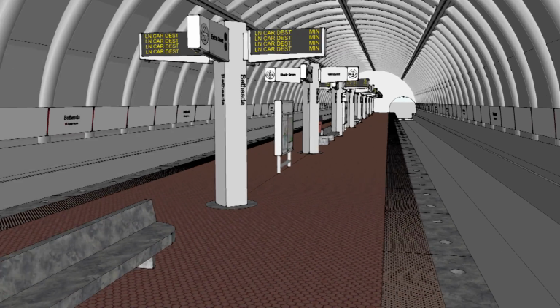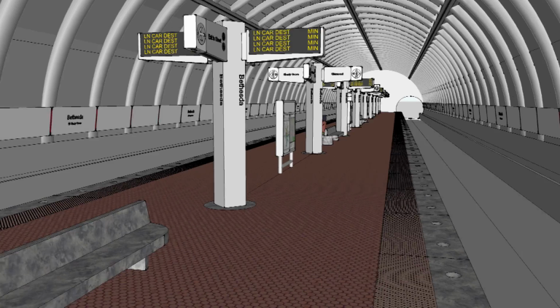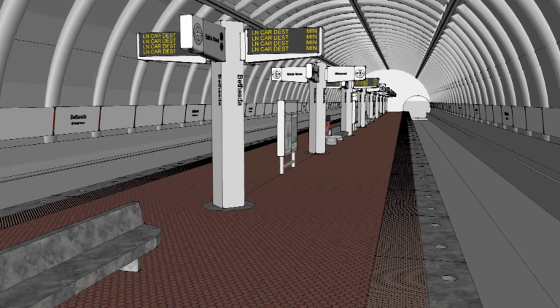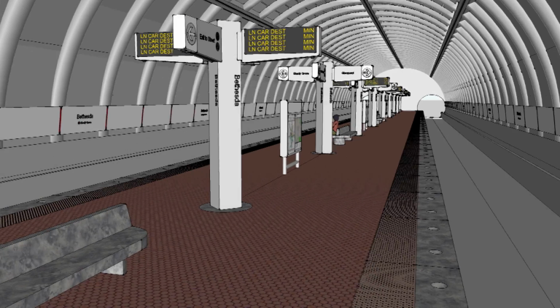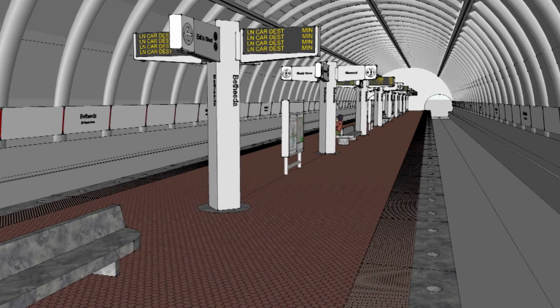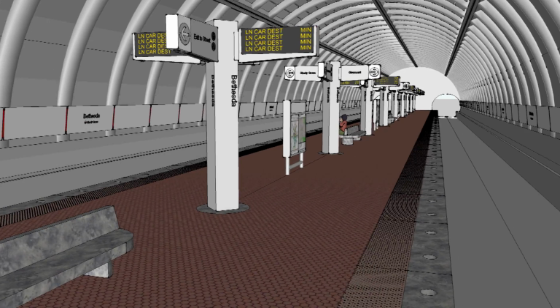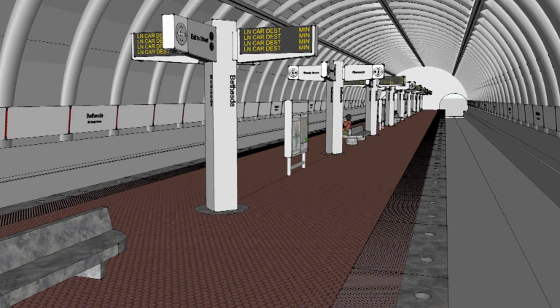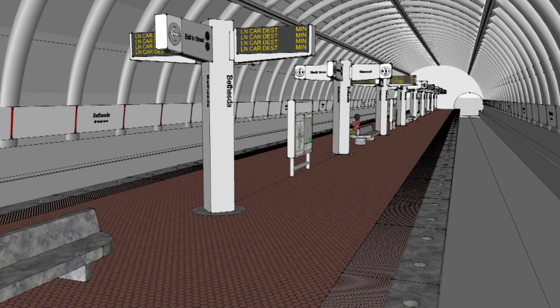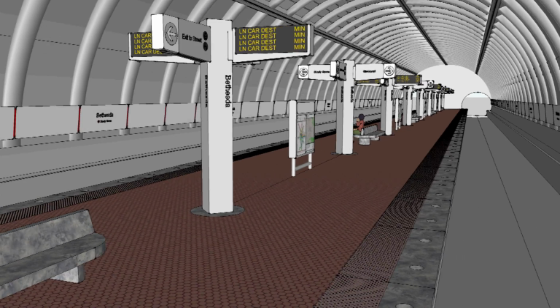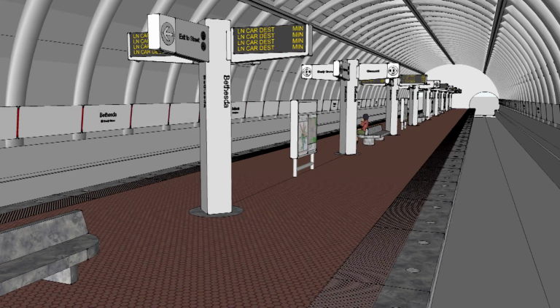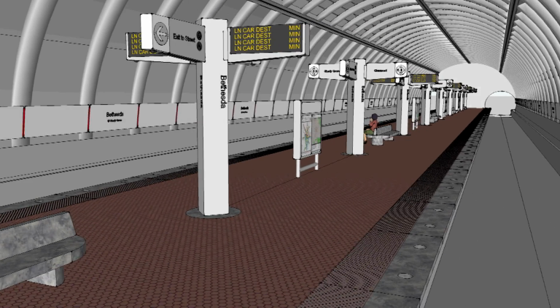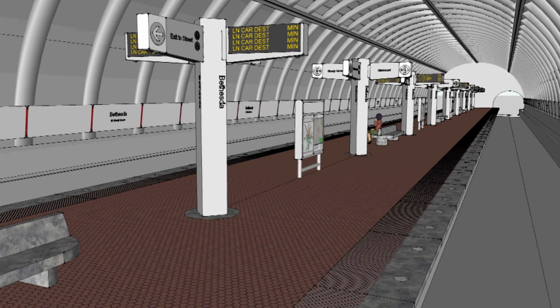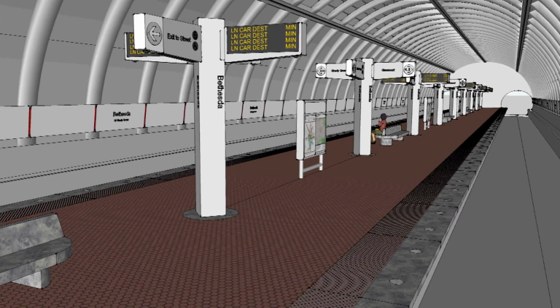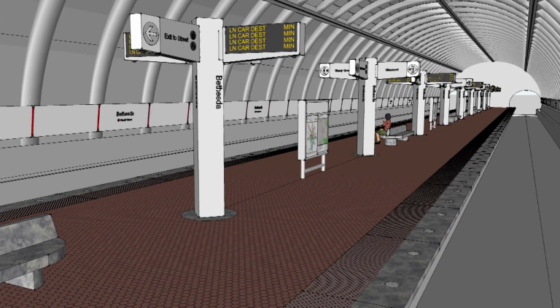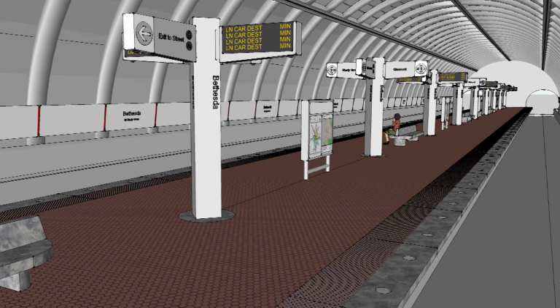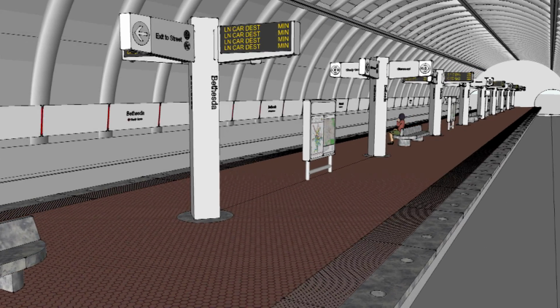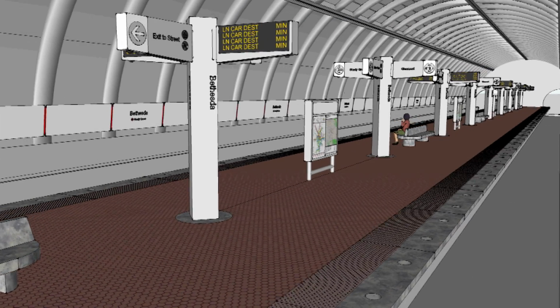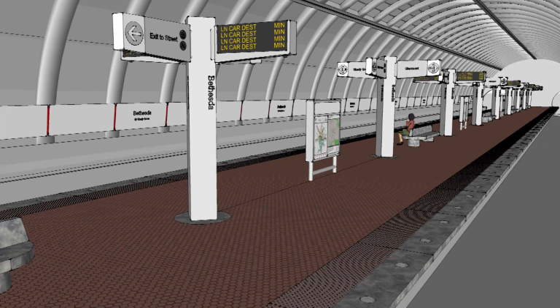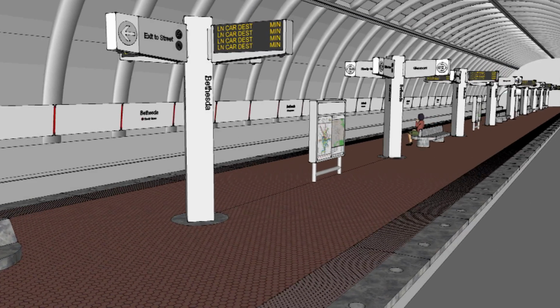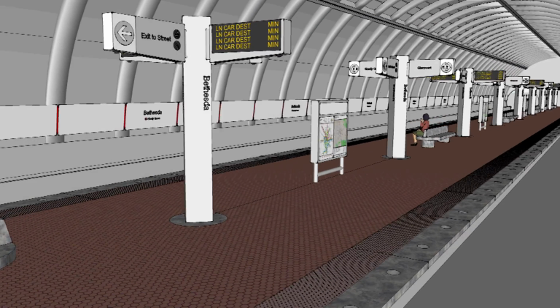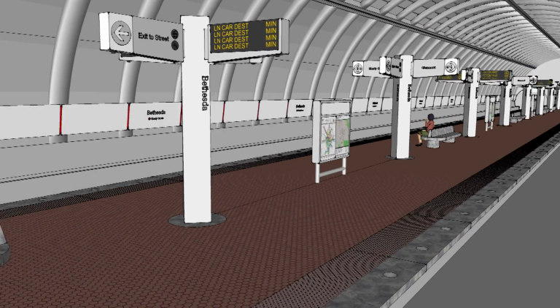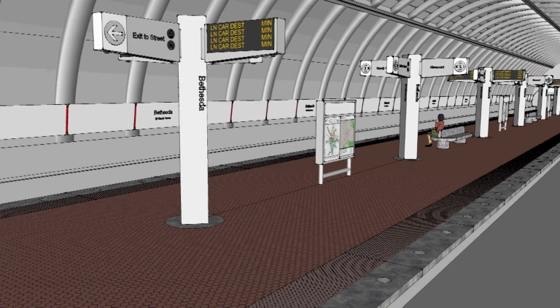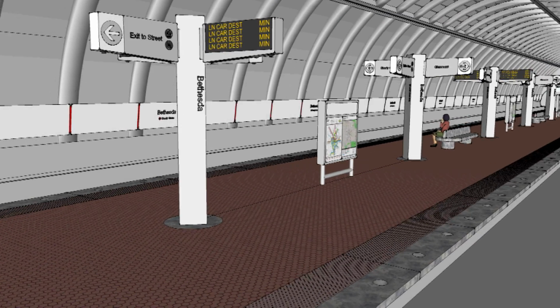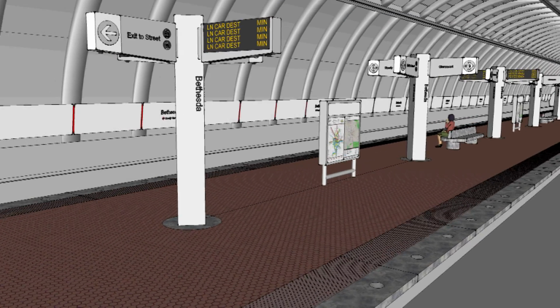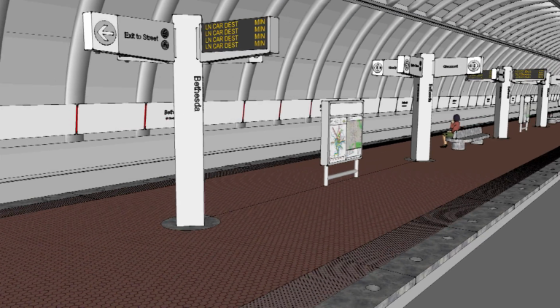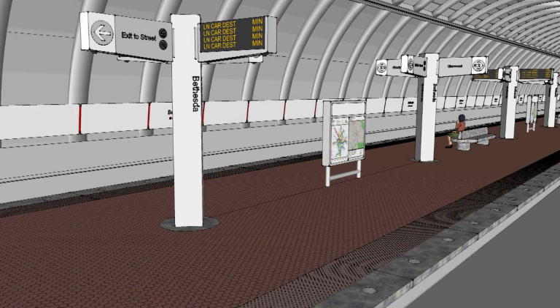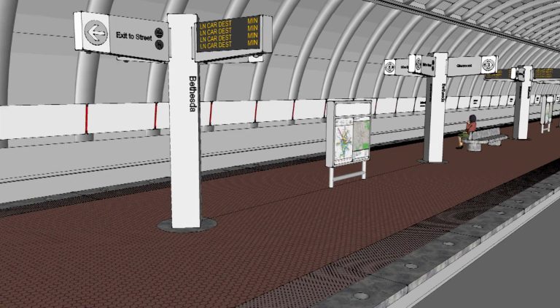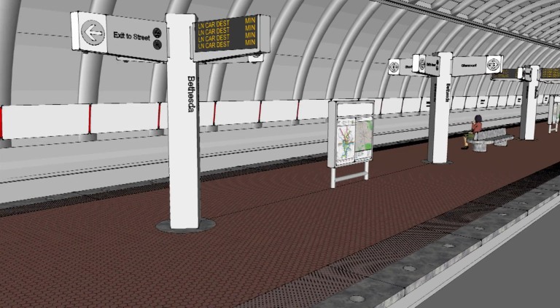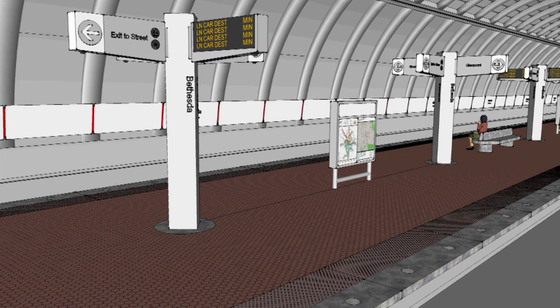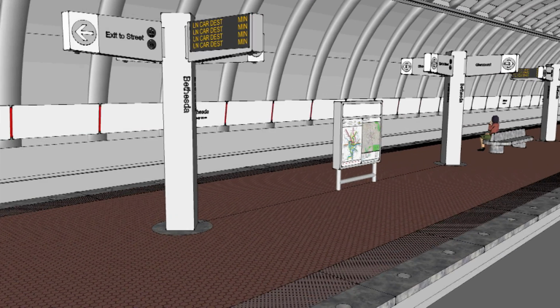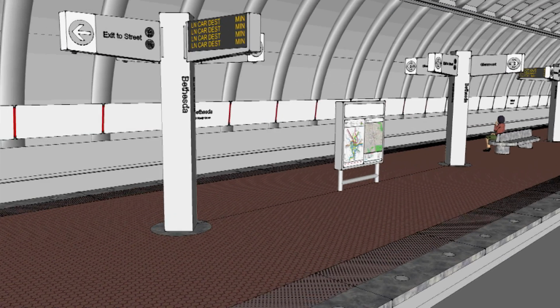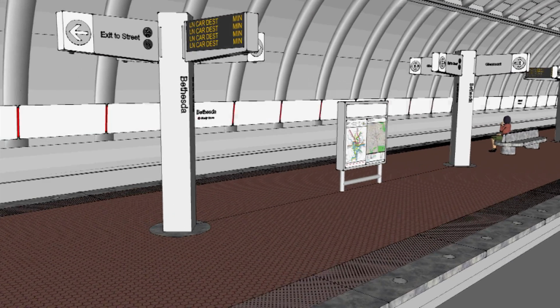Every other pylon would feature a digital information display, showing real-time train arrival times.